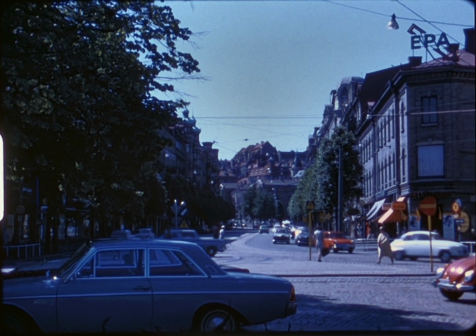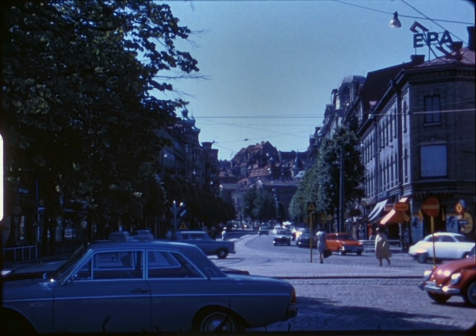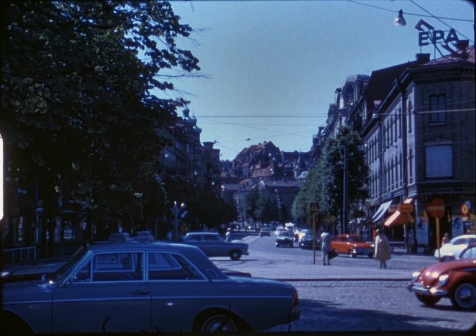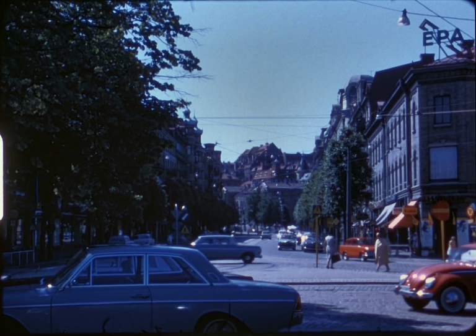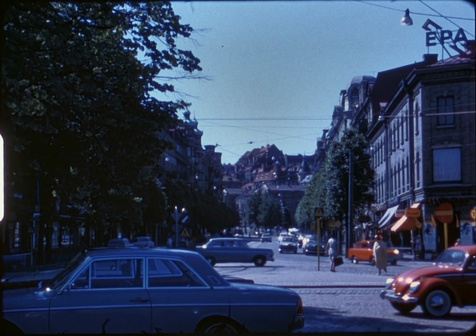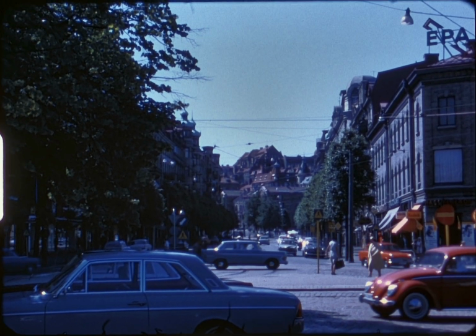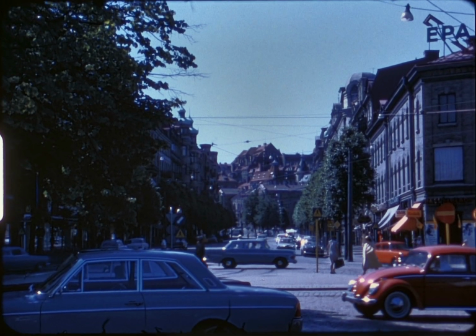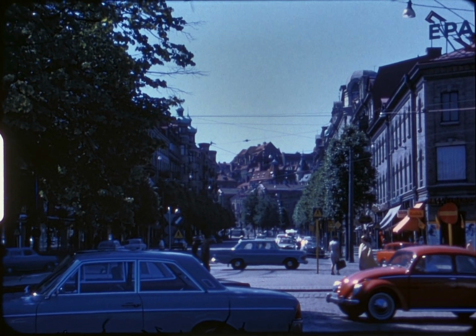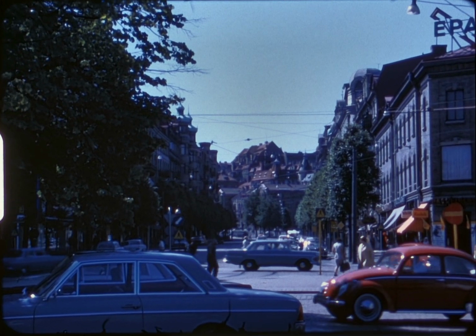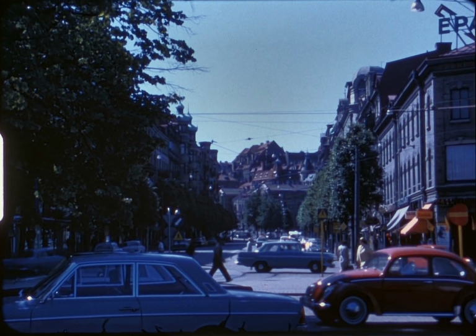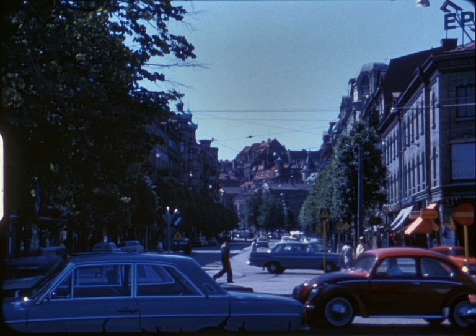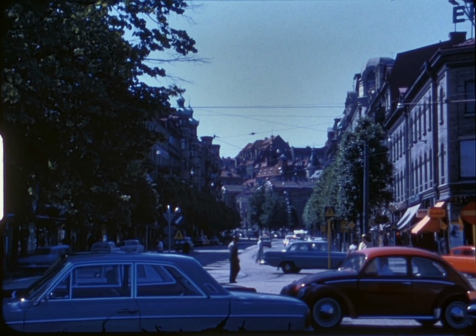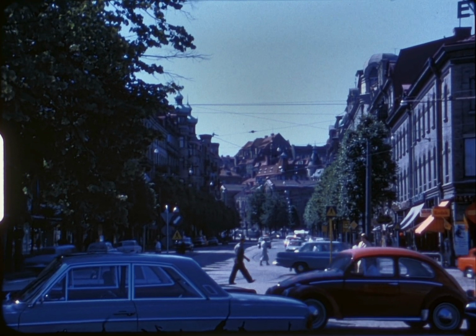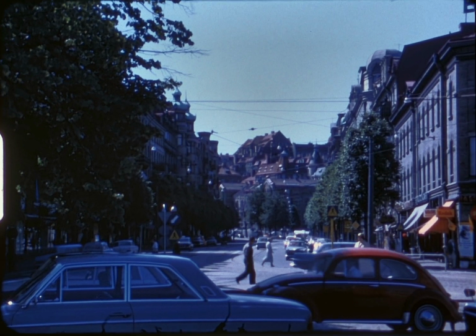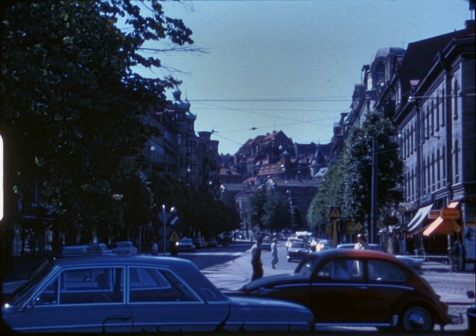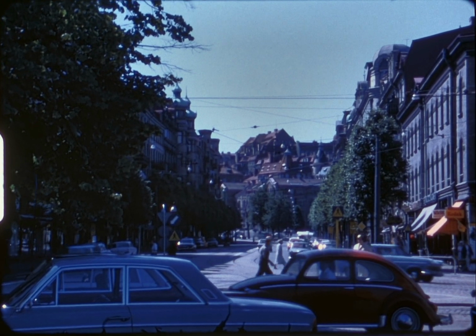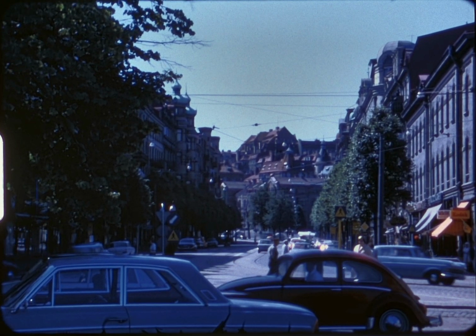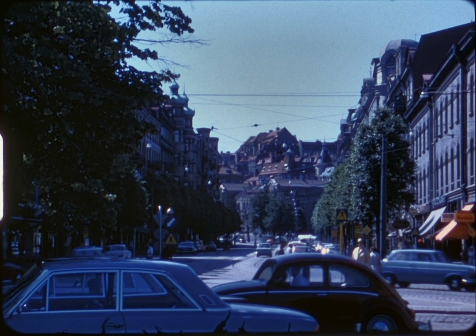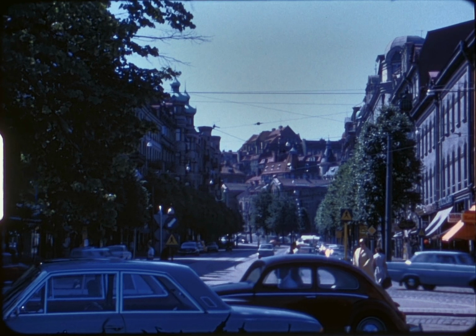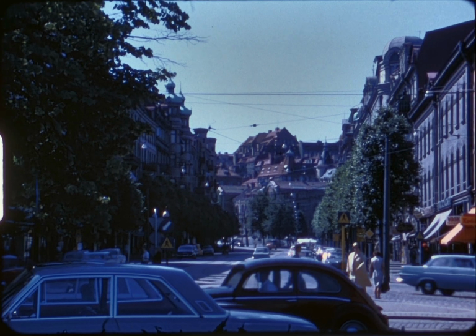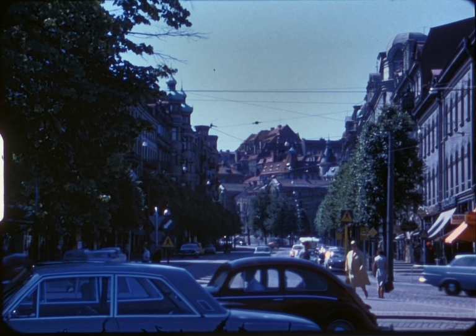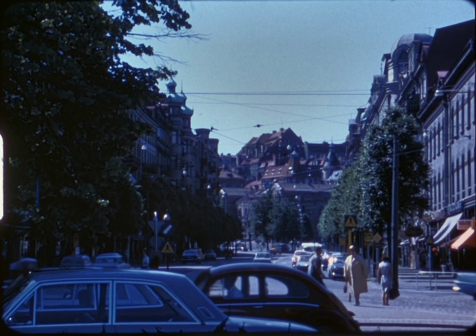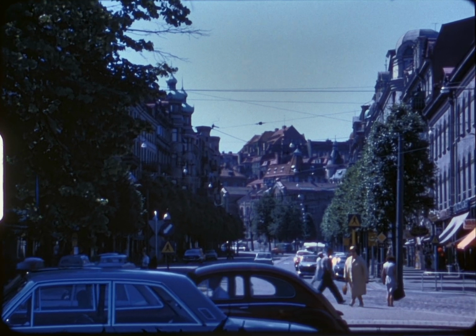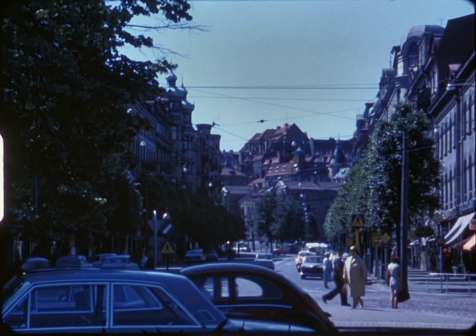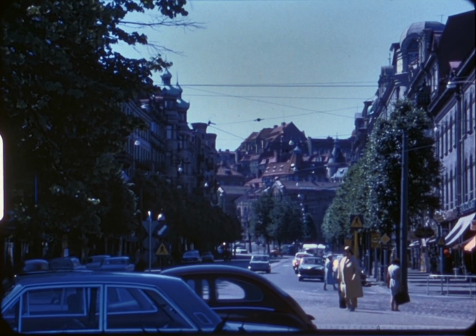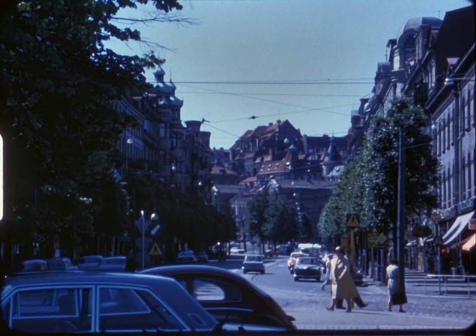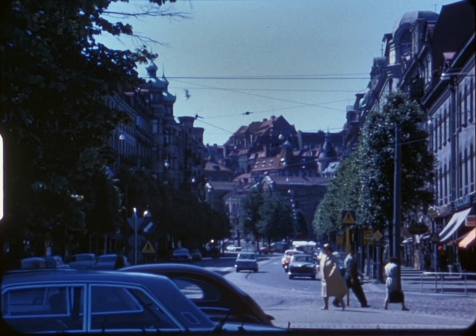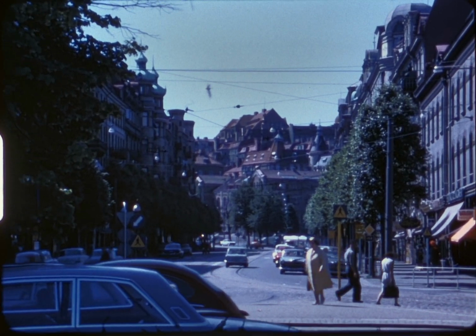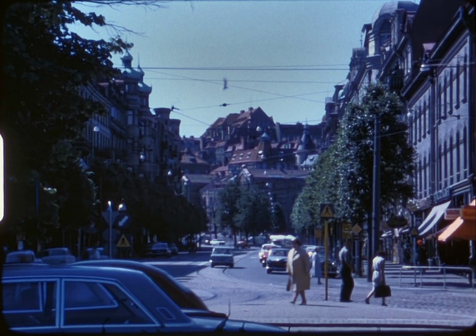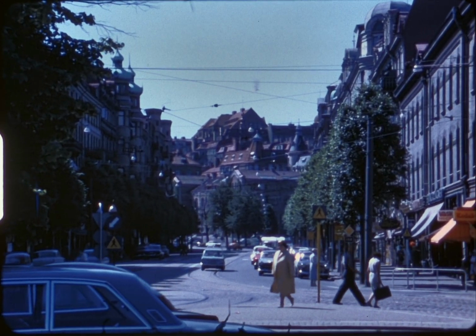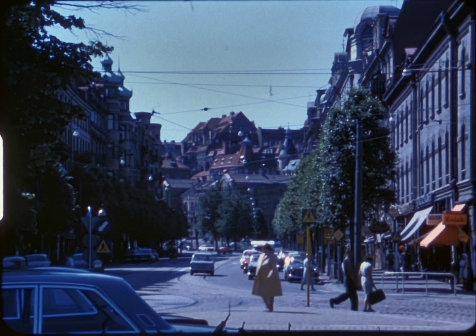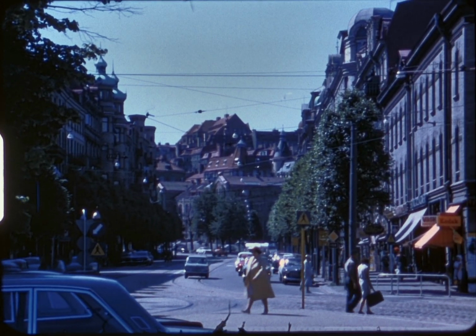Some city views on our way to the Lunda Drag, a seaside resort.